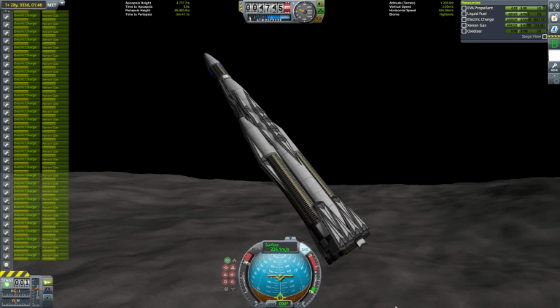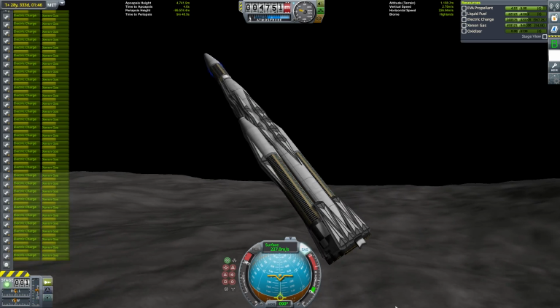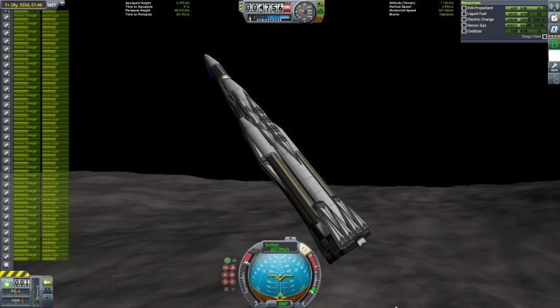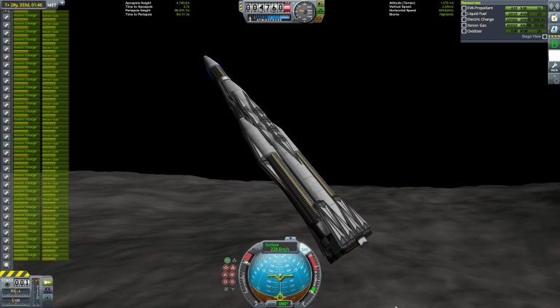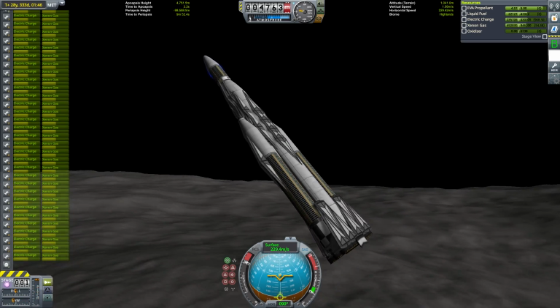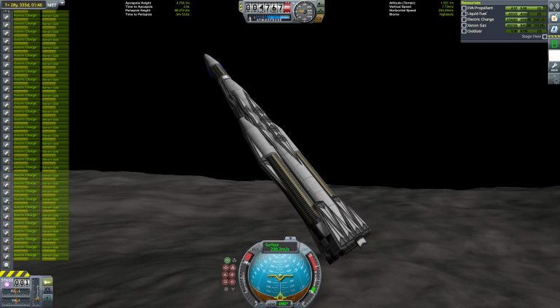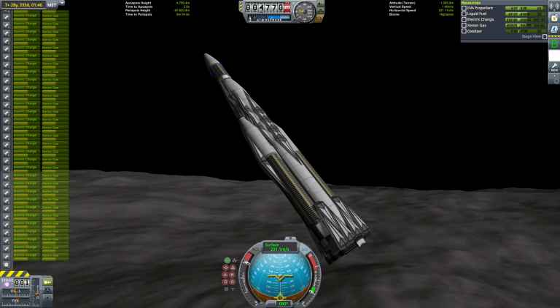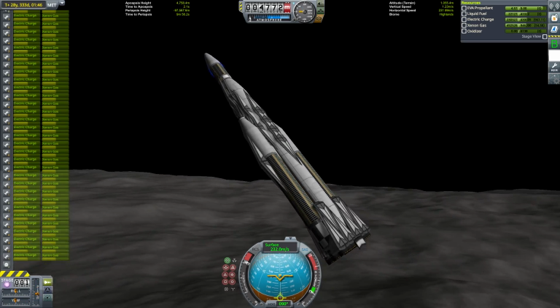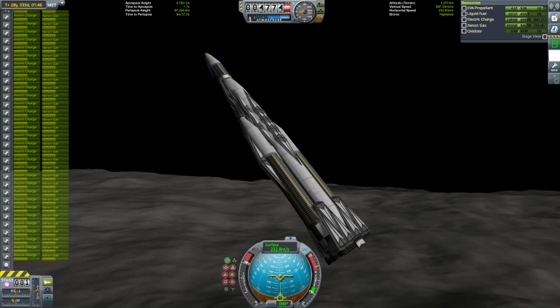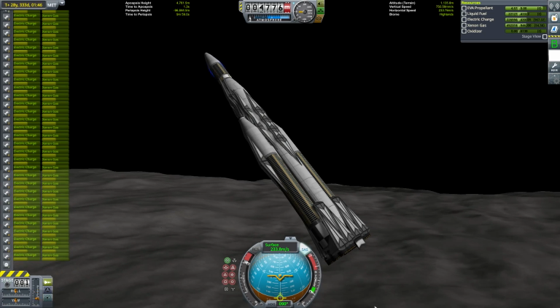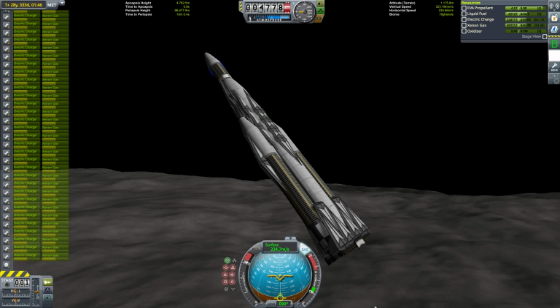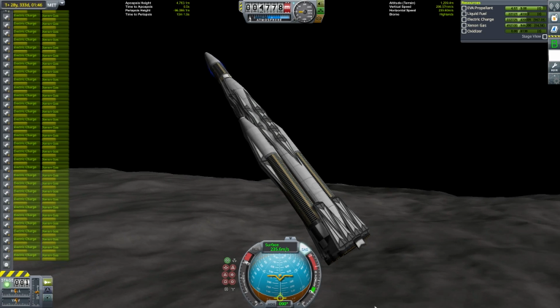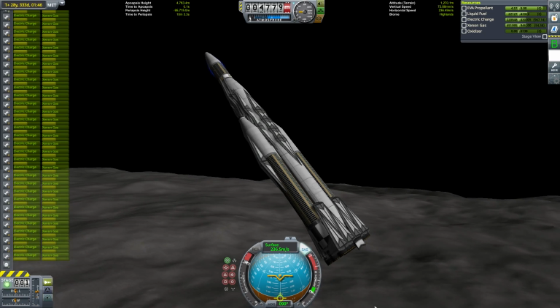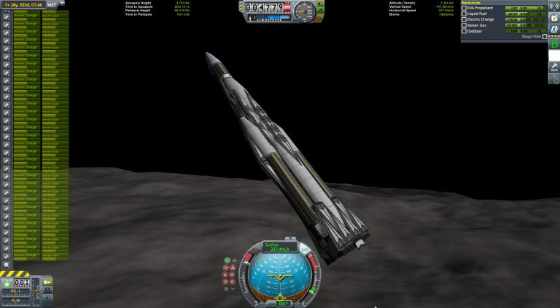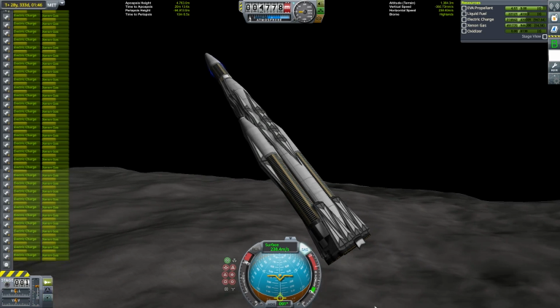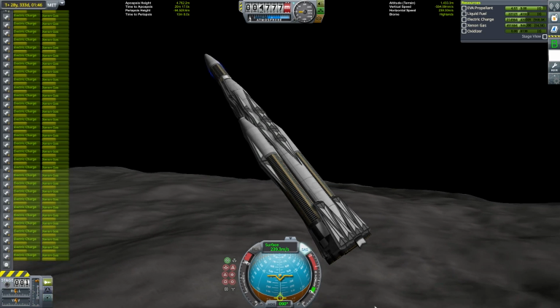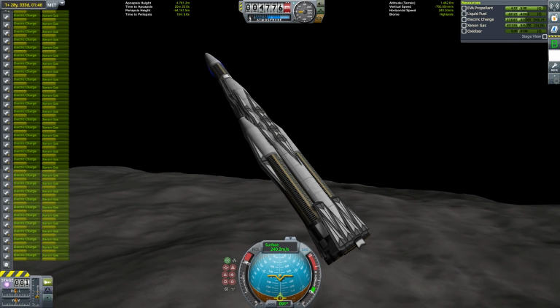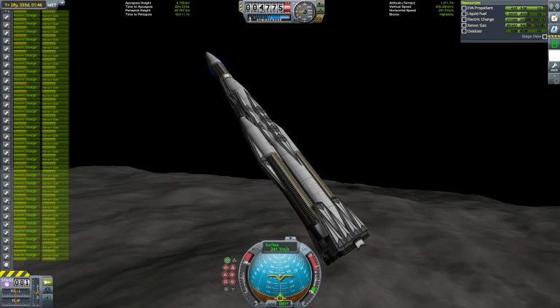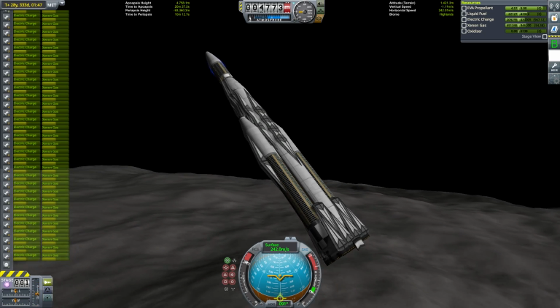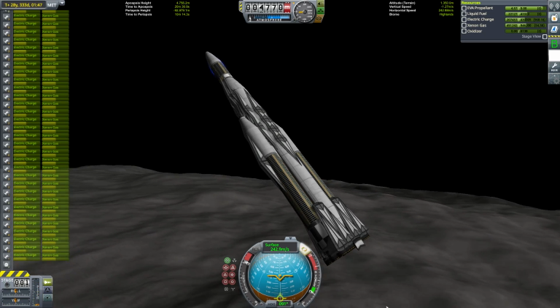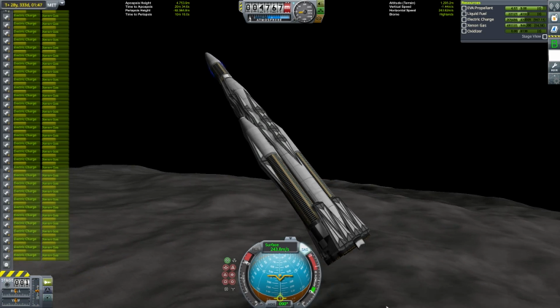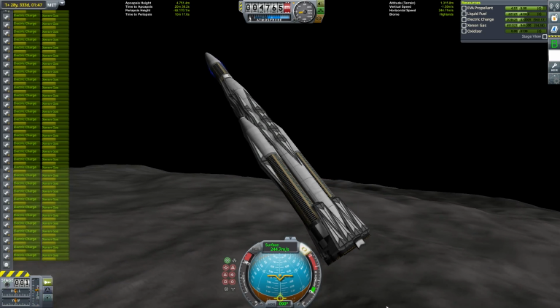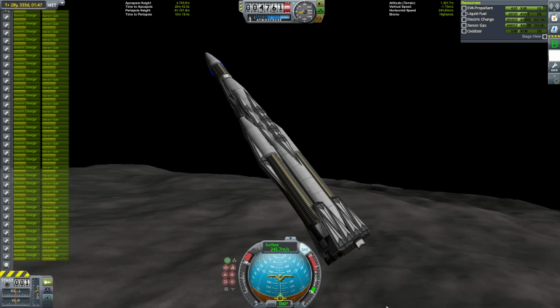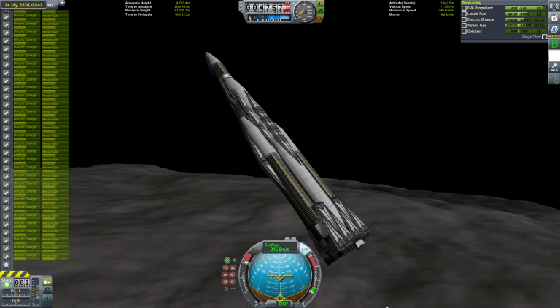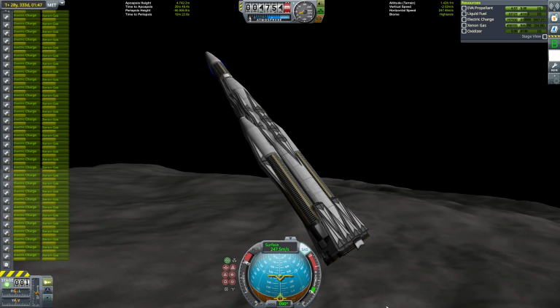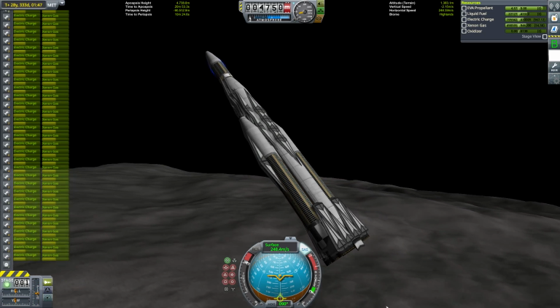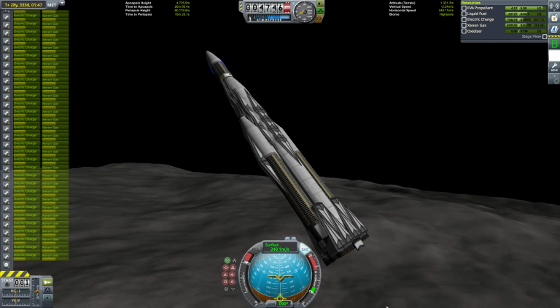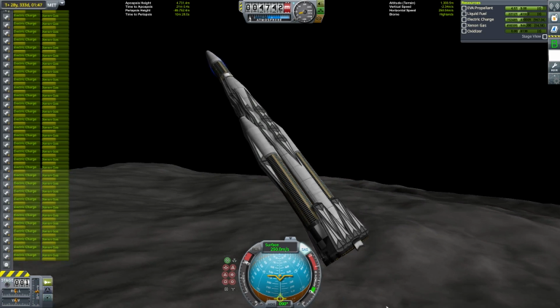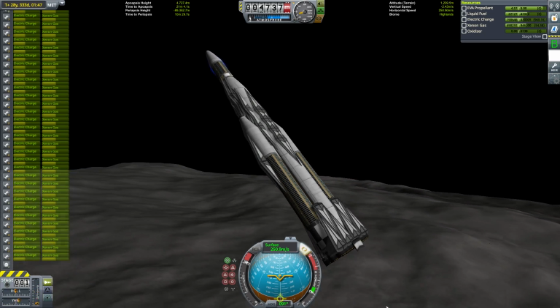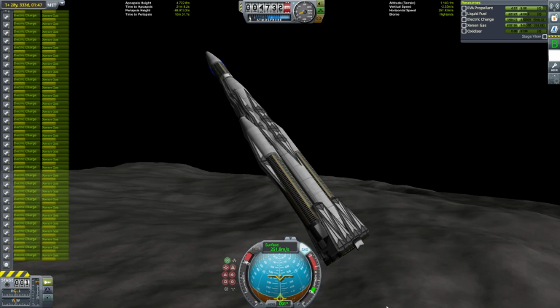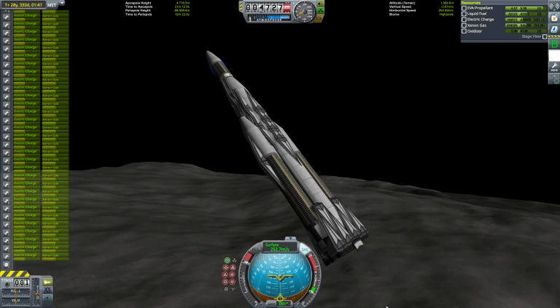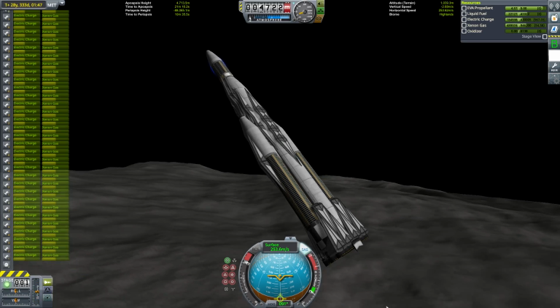As a result, on future landings I might be using a little bit more liquid fuel than necessary, just to make sure that my craft isn't remaining too heavy.